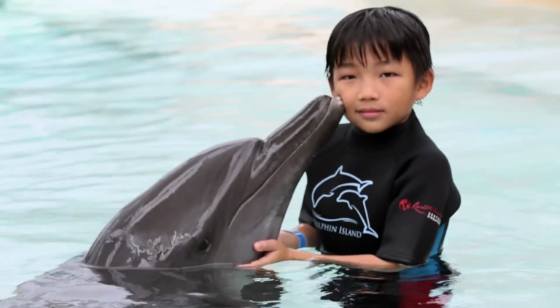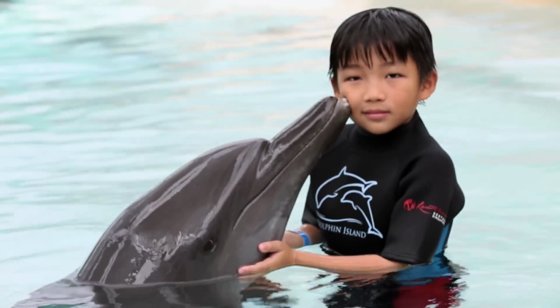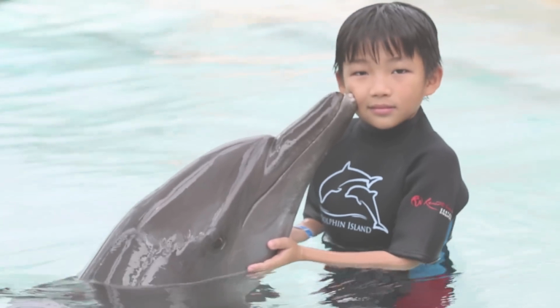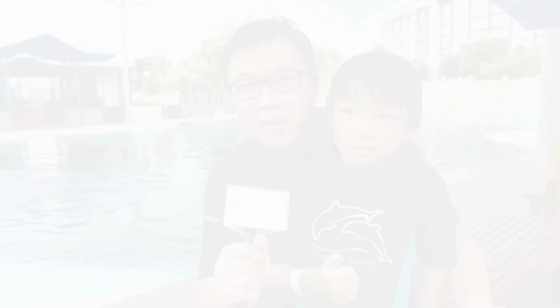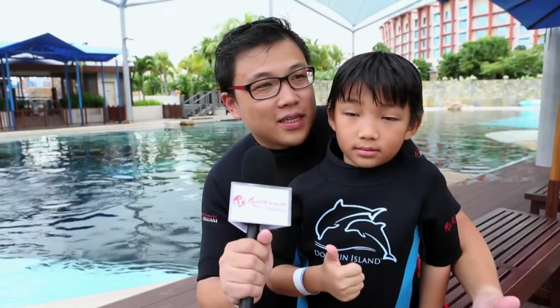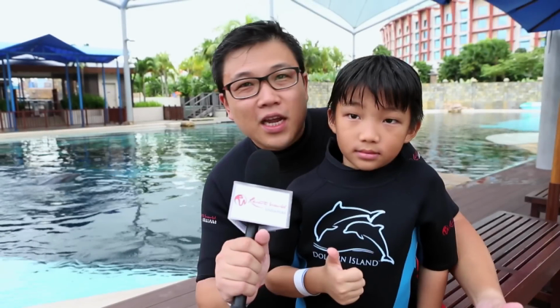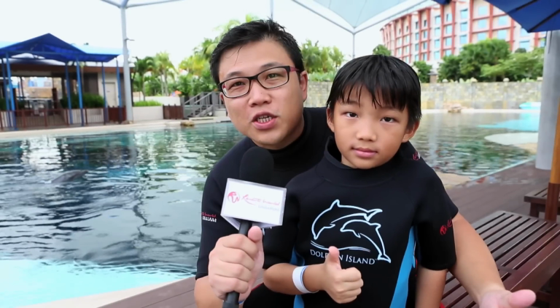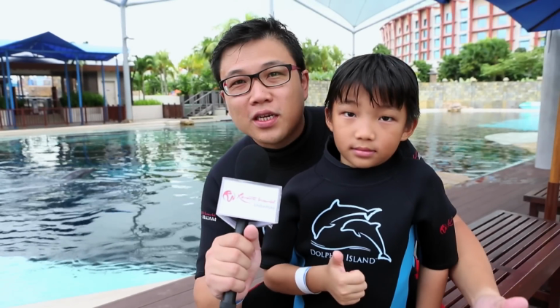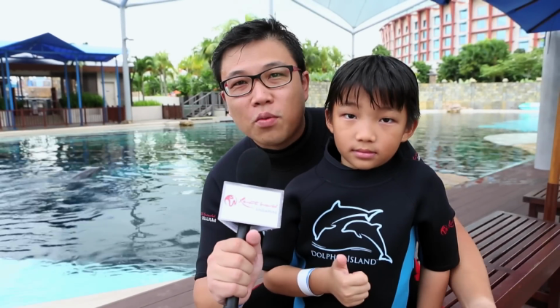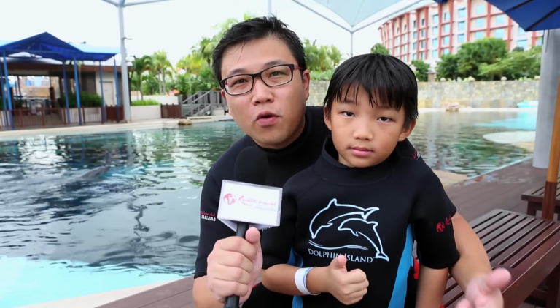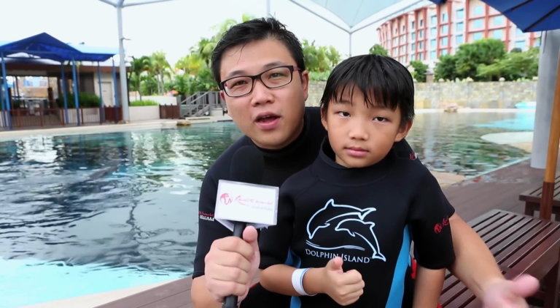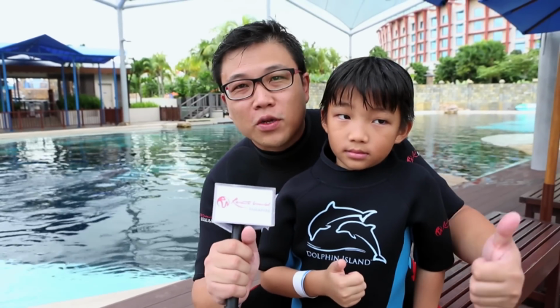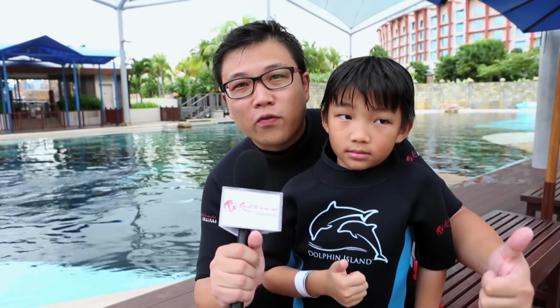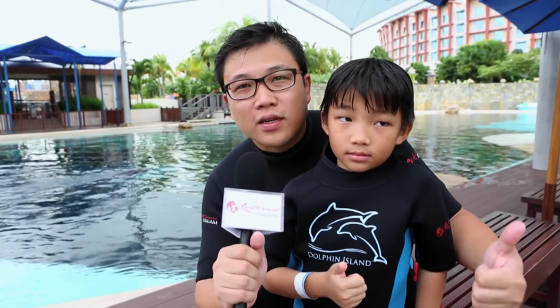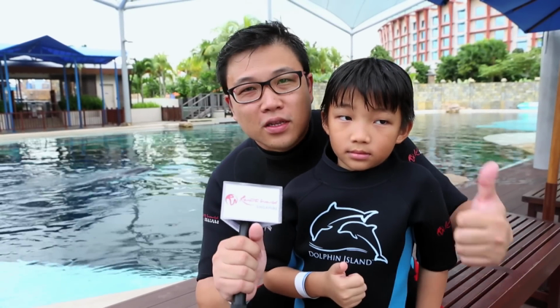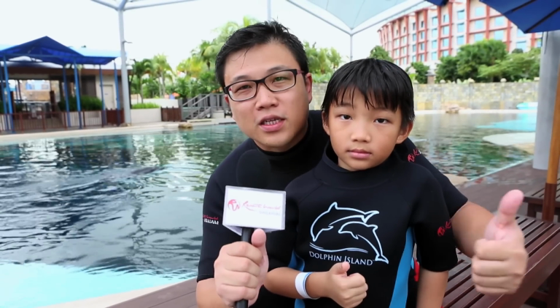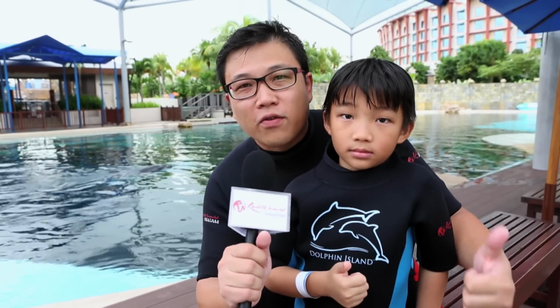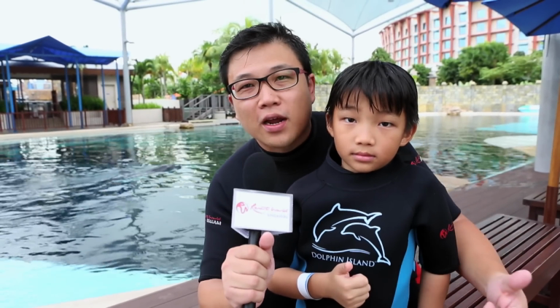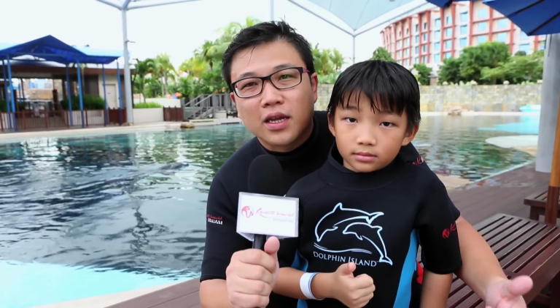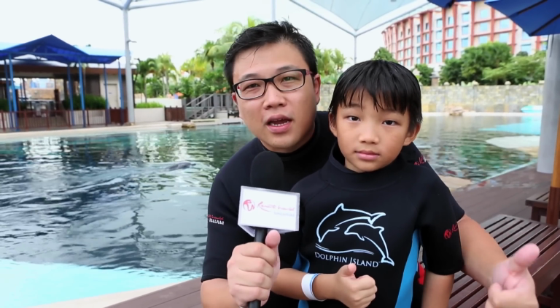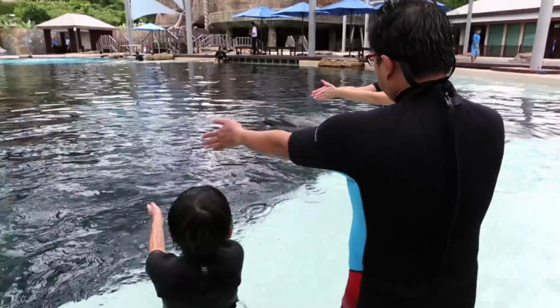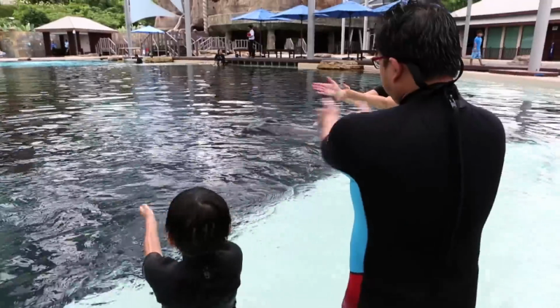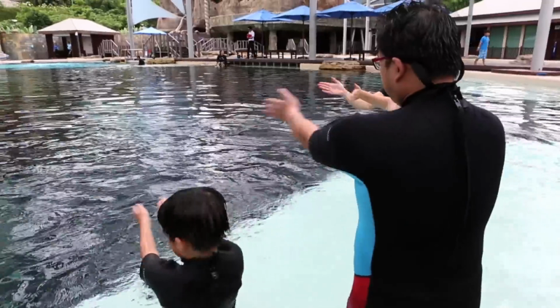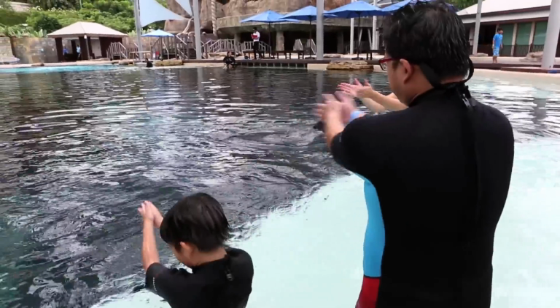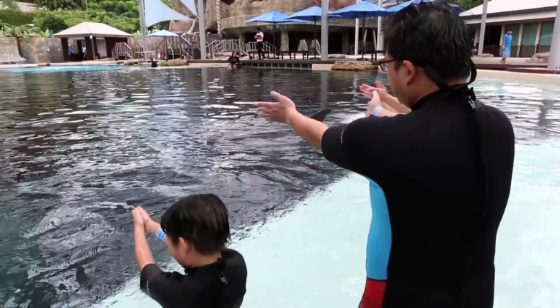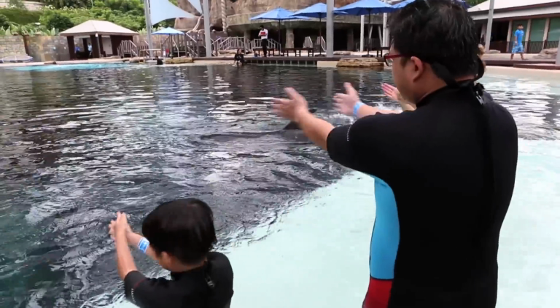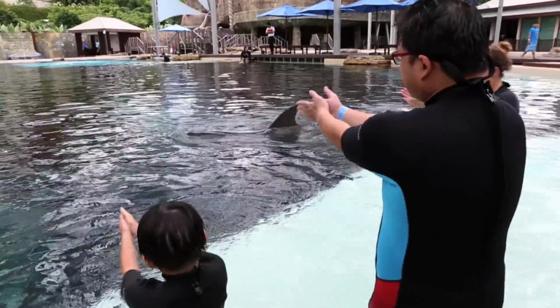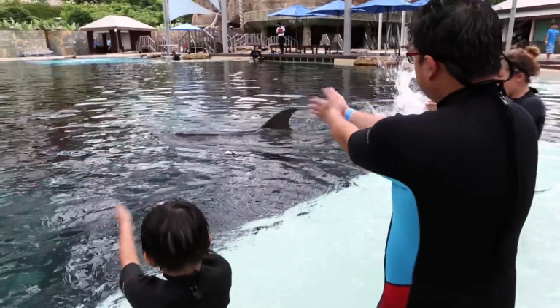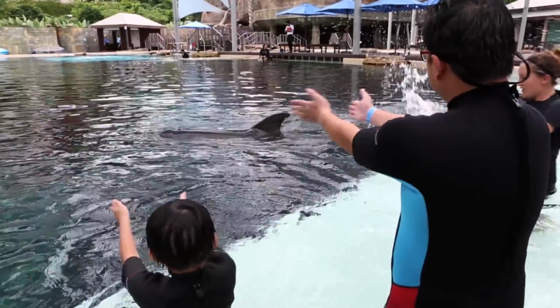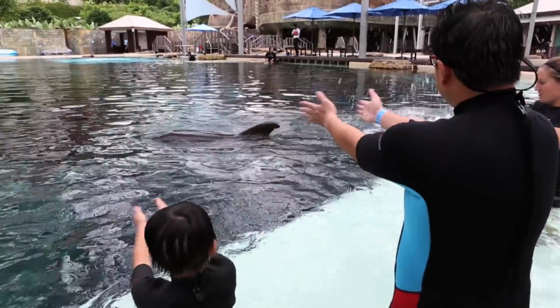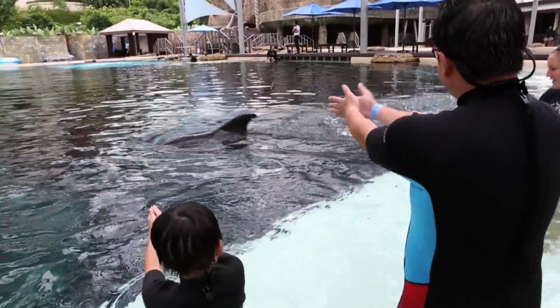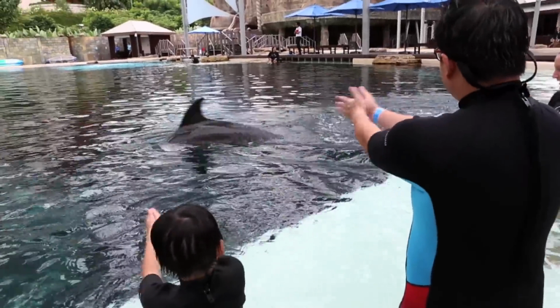Hi, I'm Kelvin and this is Ashton, and we both love our dolphin discovery encounter here at Resorts World Sentosa. Thank you so much.